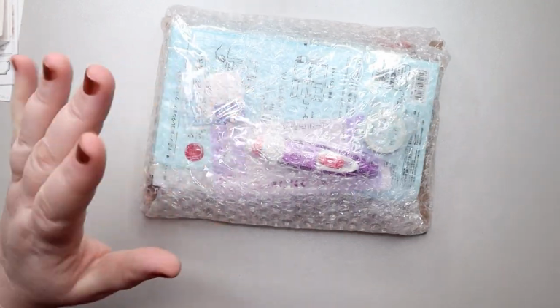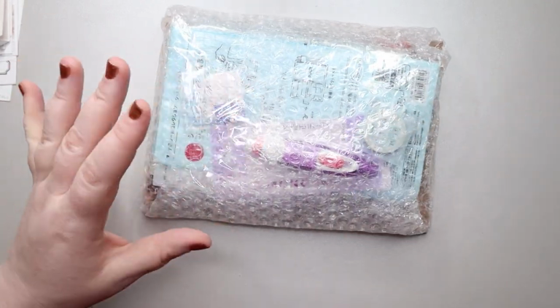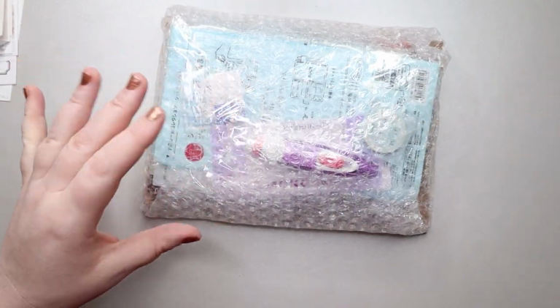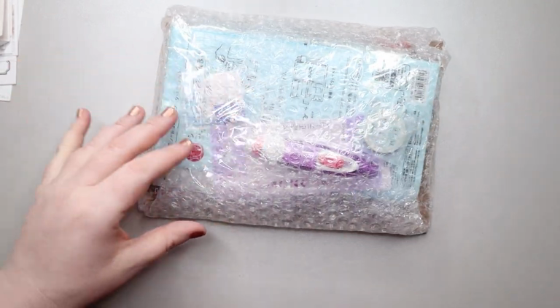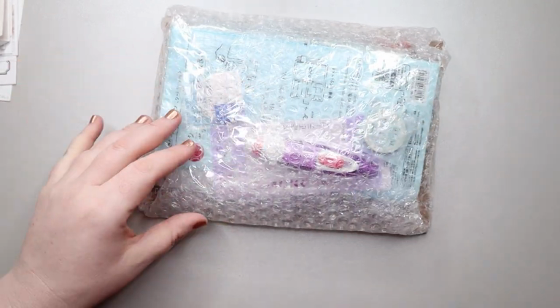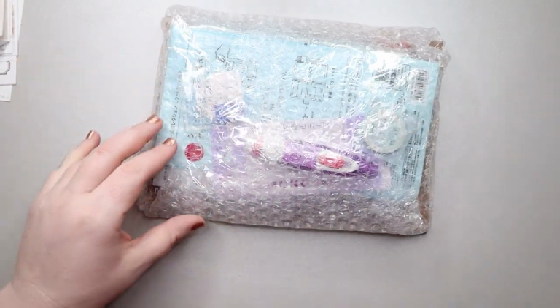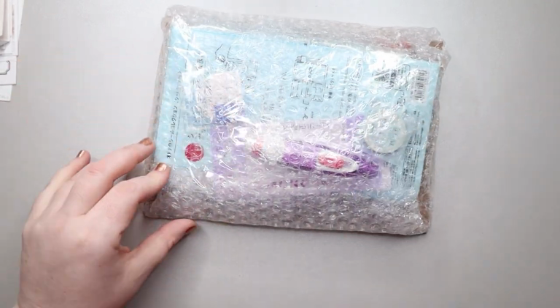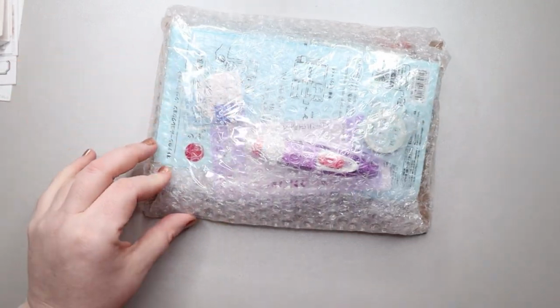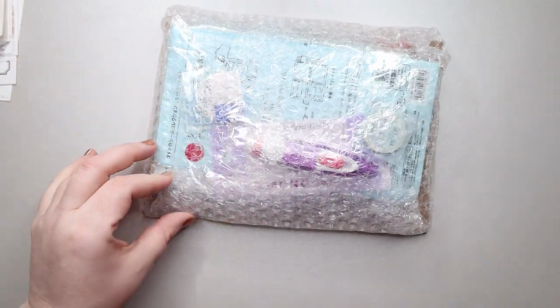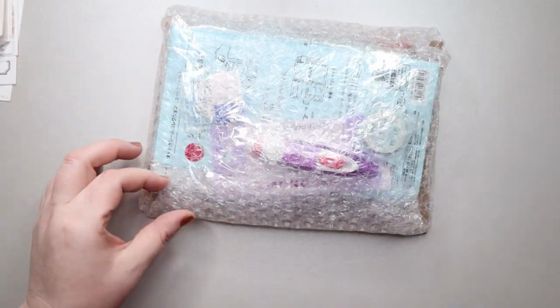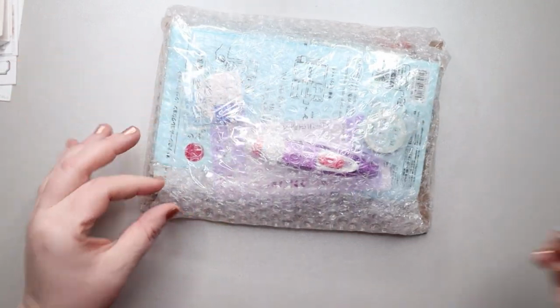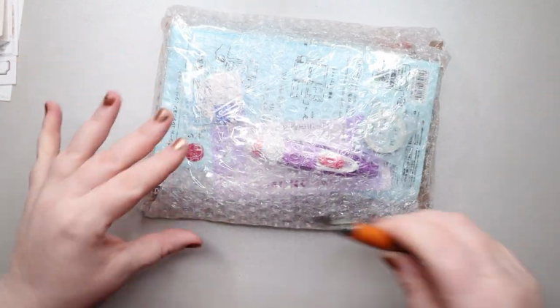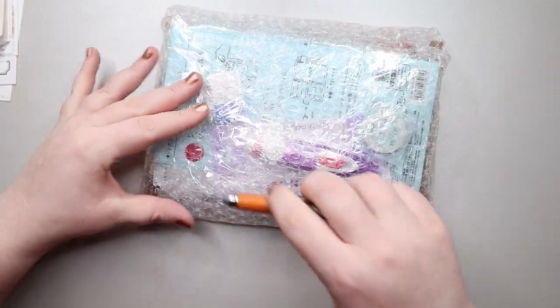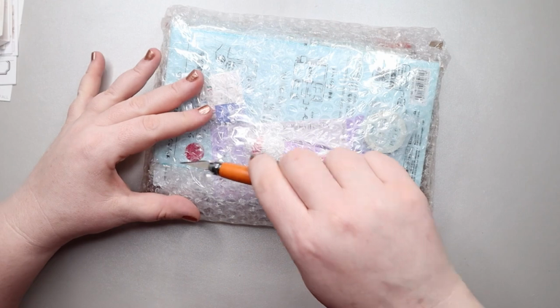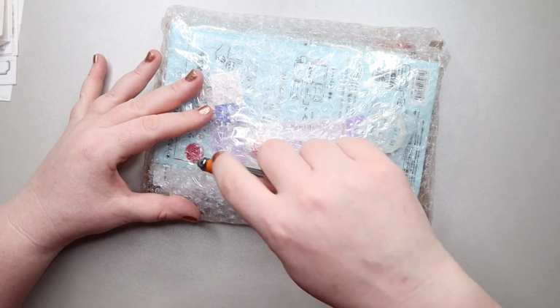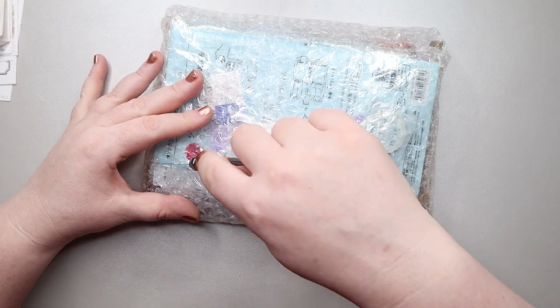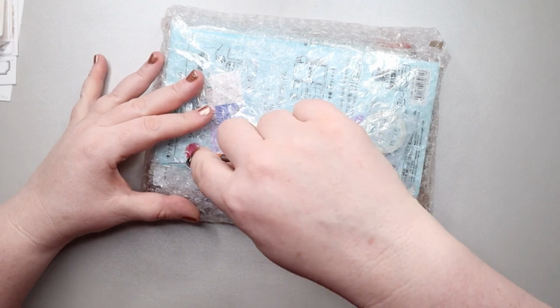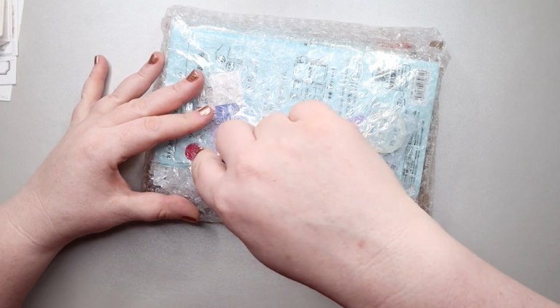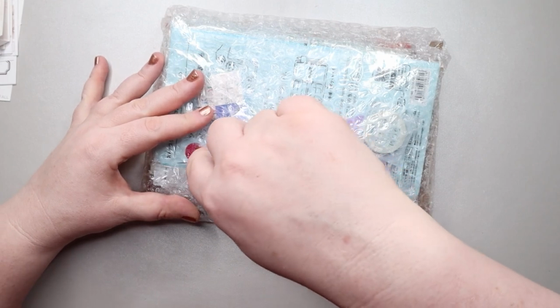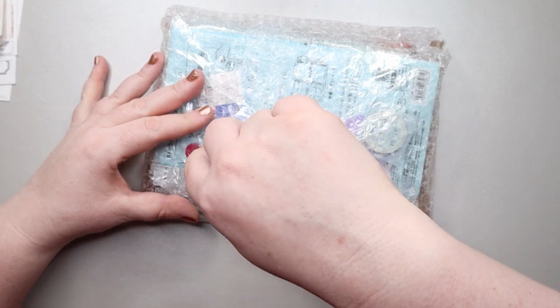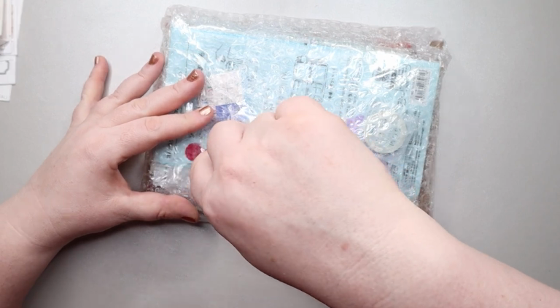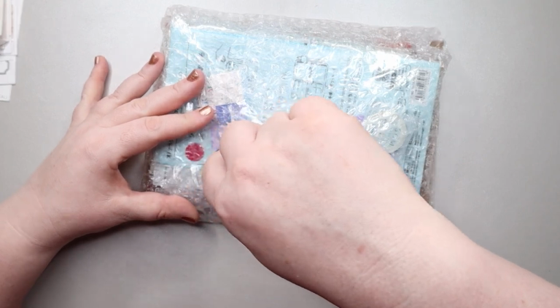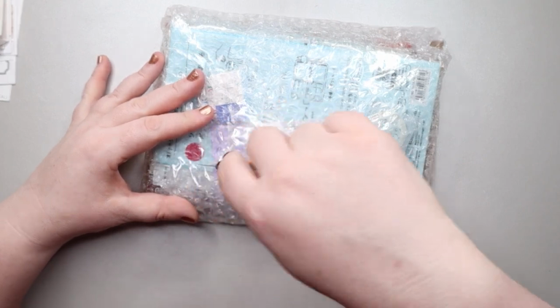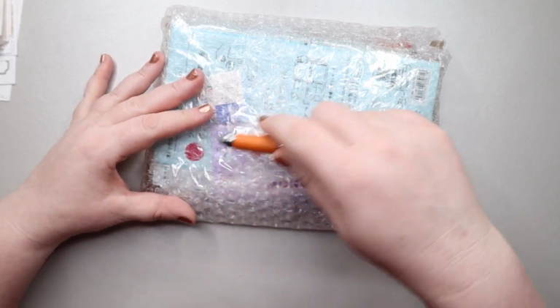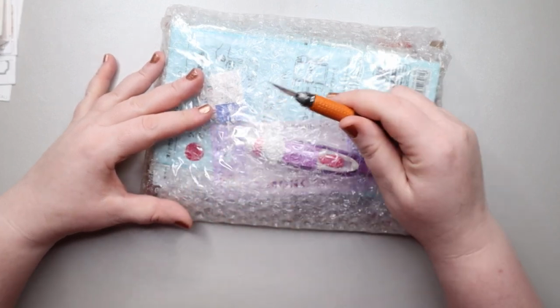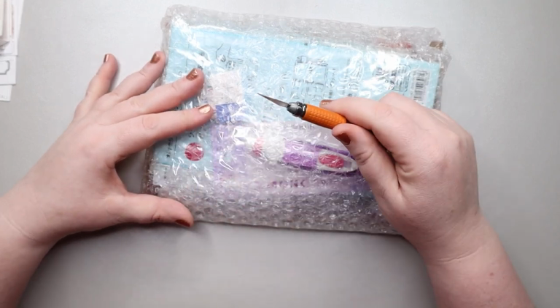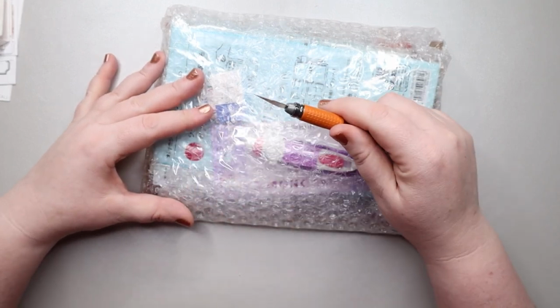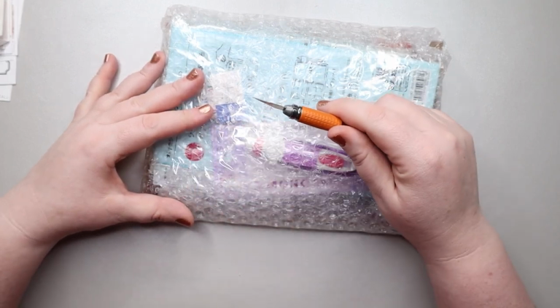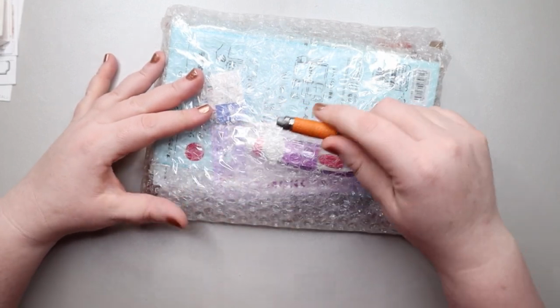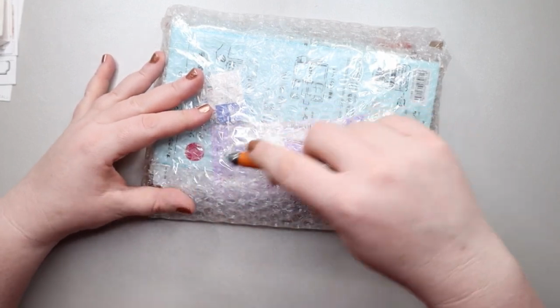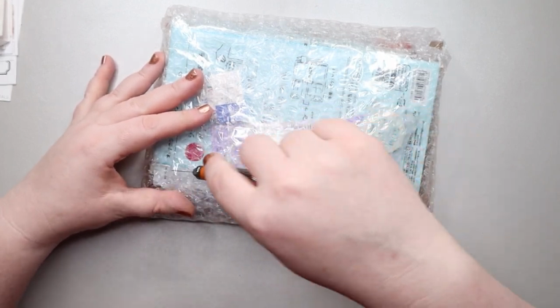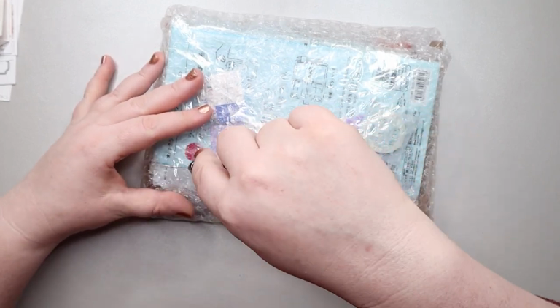I did put some other miscellaneous things in this order, so honestly I can't remember what I ordered.